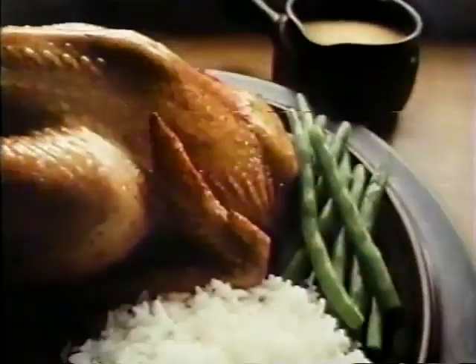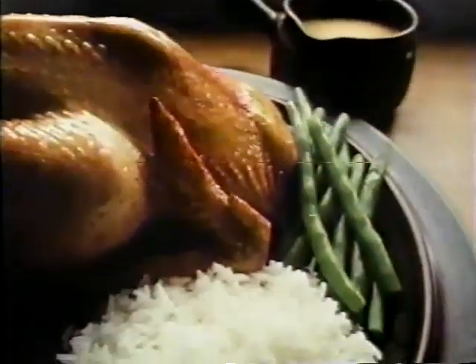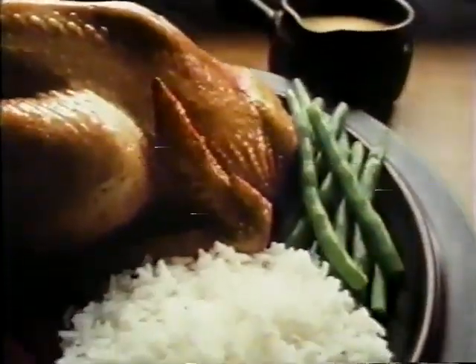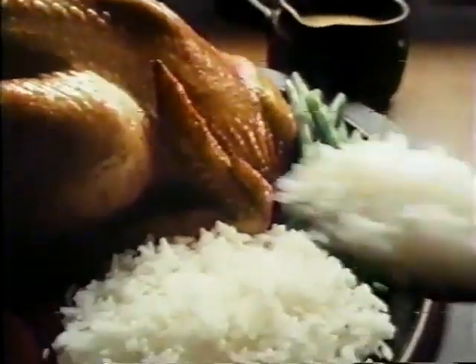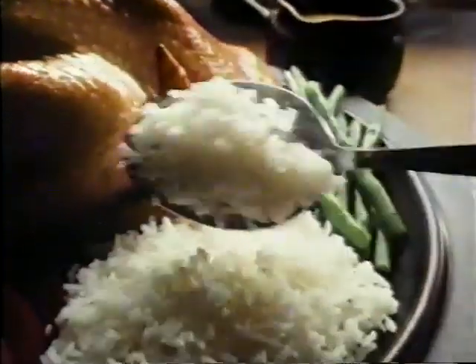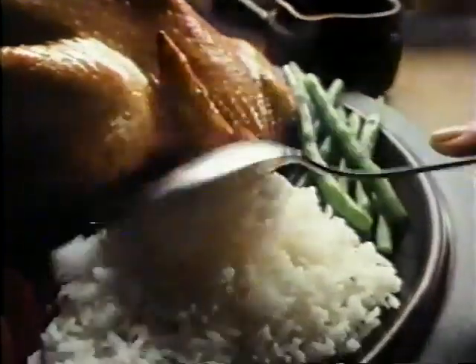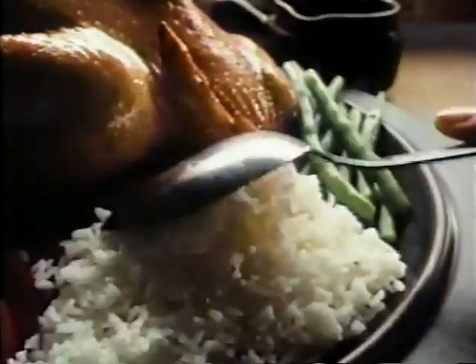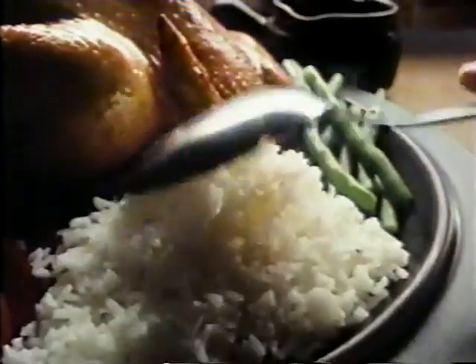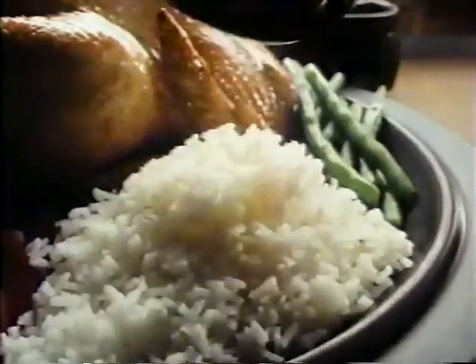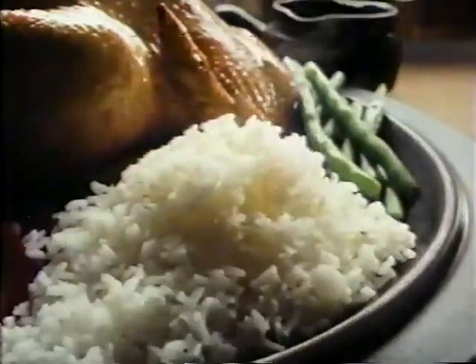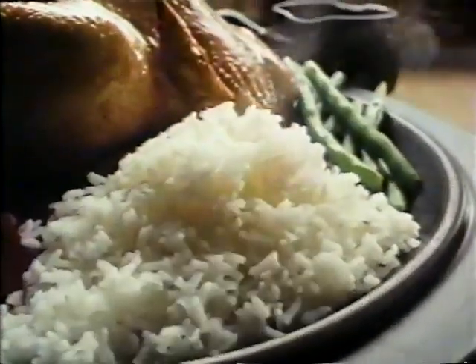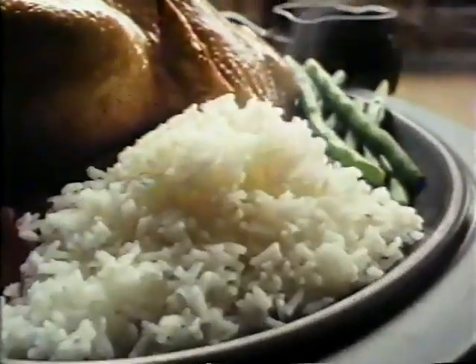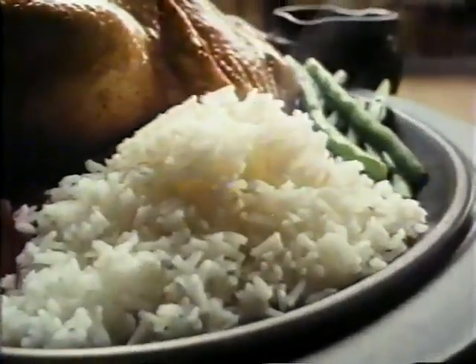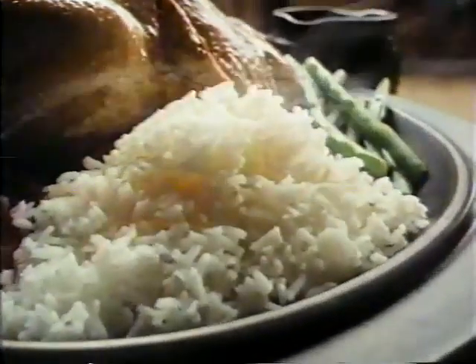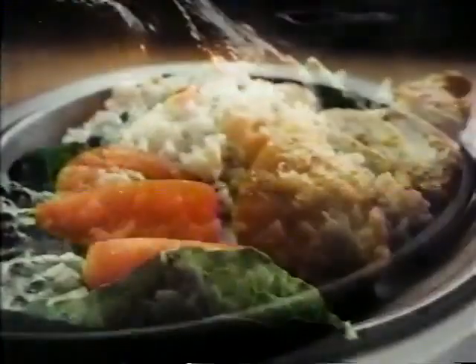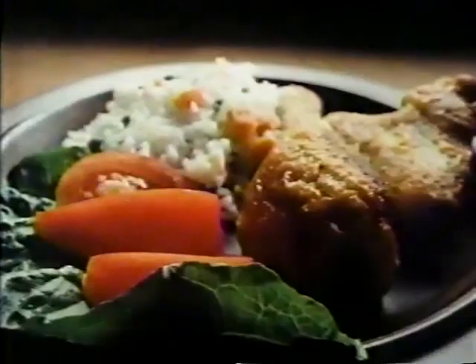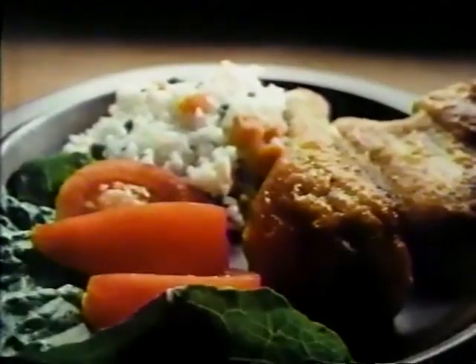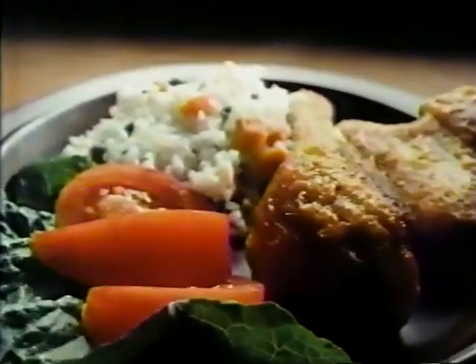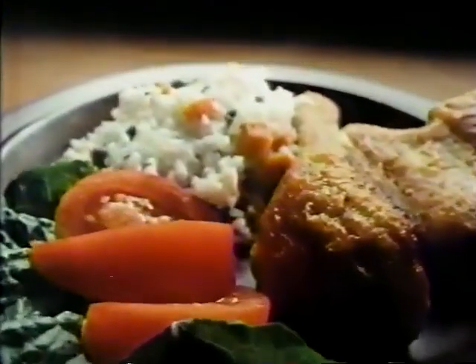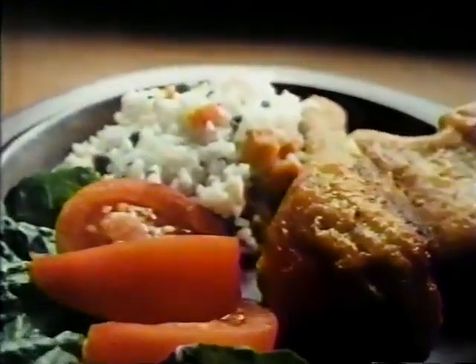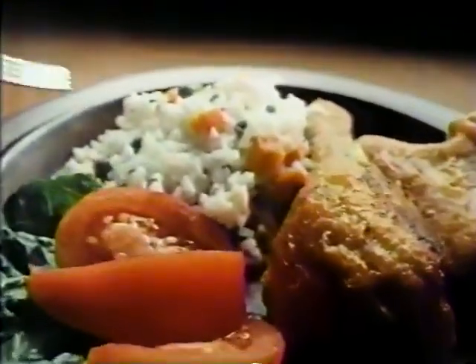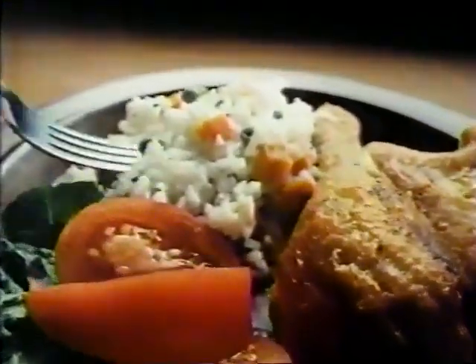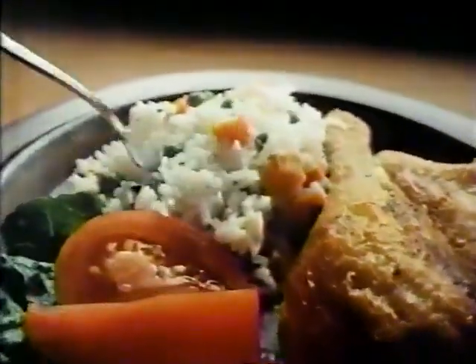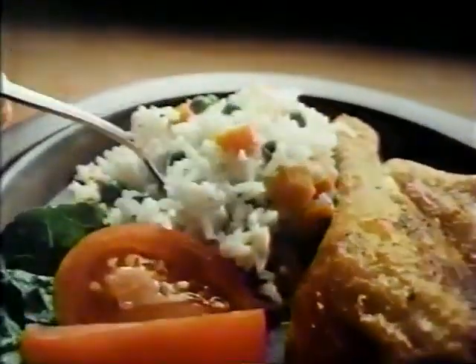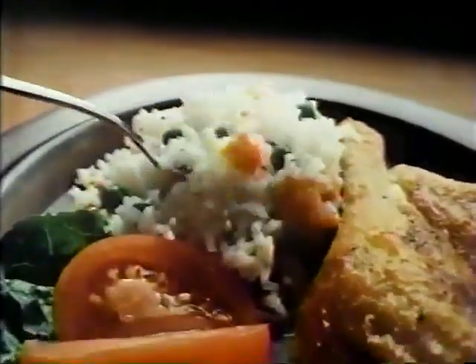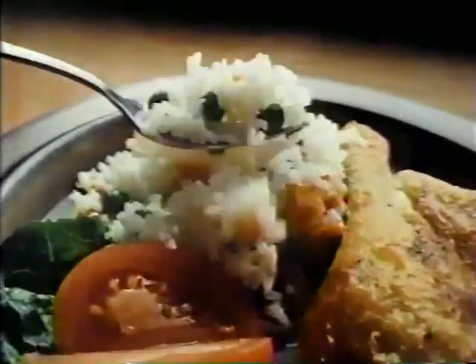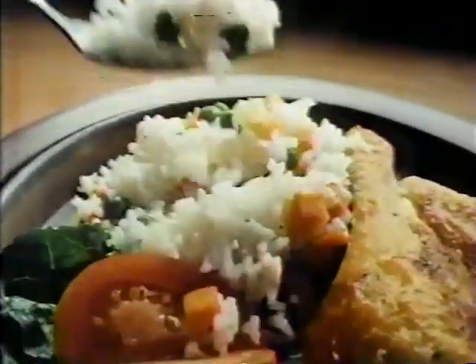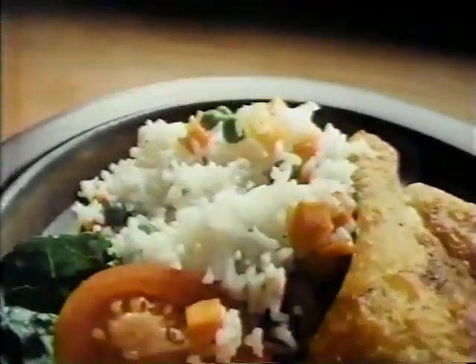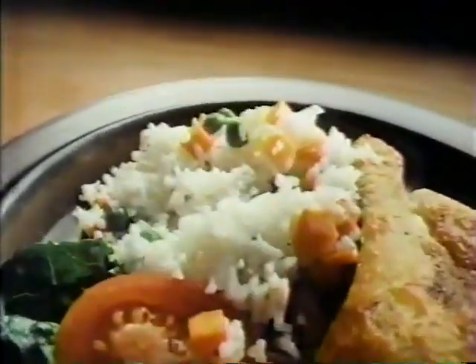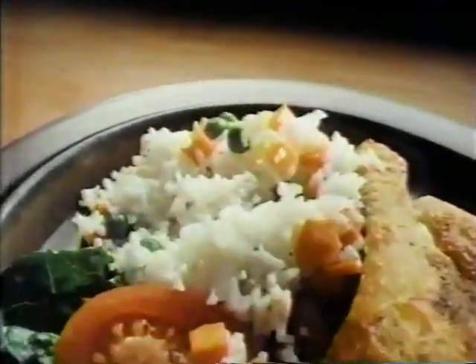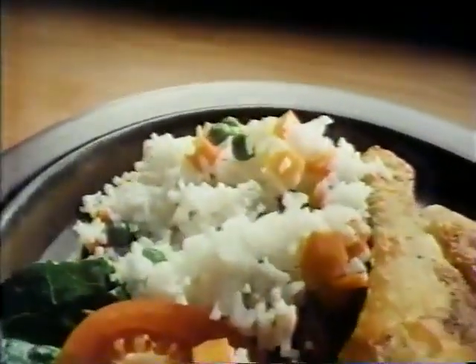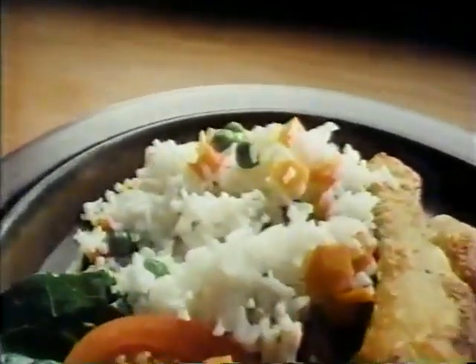With roast chicken, I serve Minute Rice plain, delicious with gravy. And with fried chicken, I fancy it up by adding peas and carrots to Minute Rice.